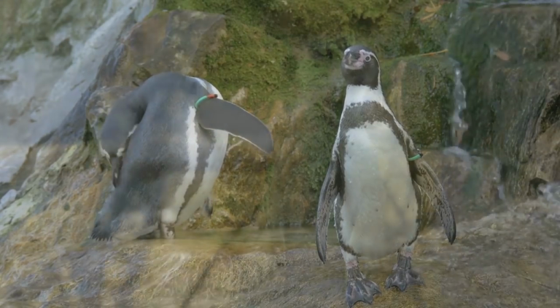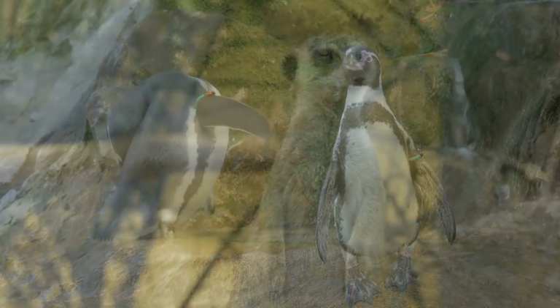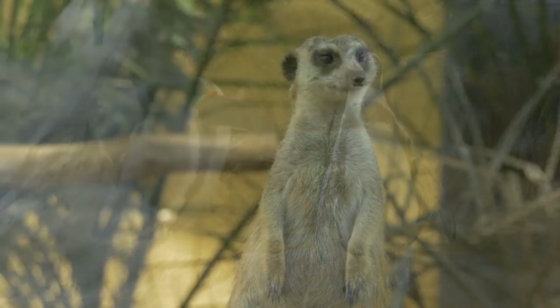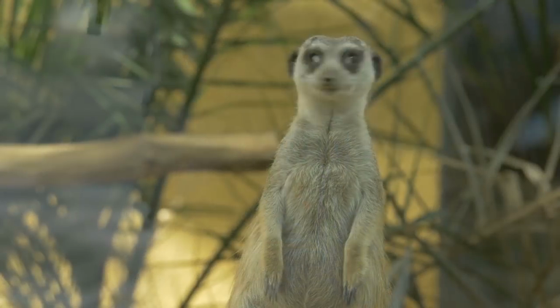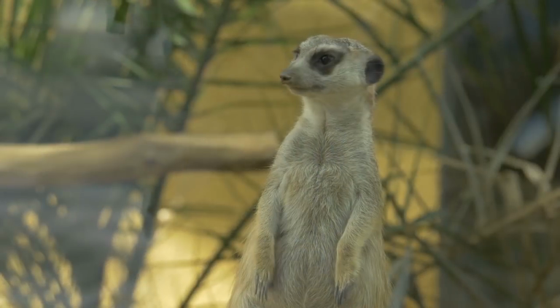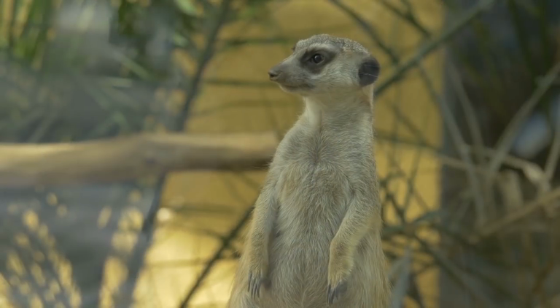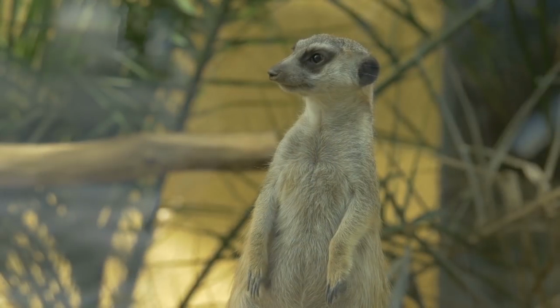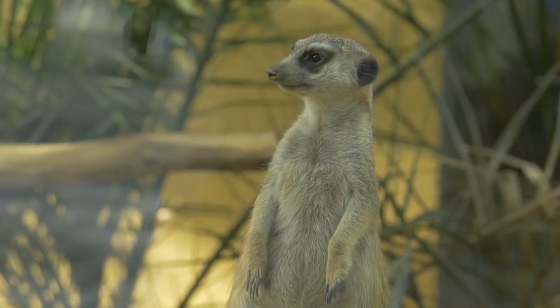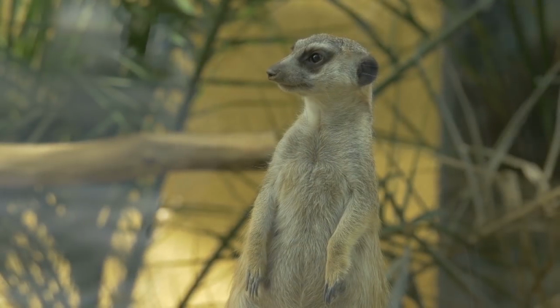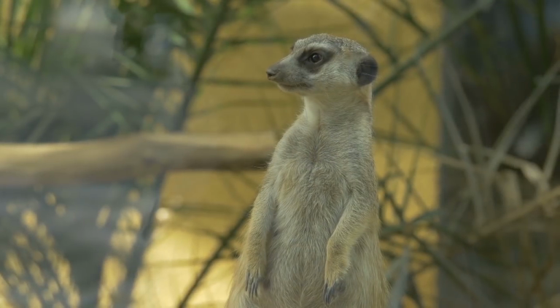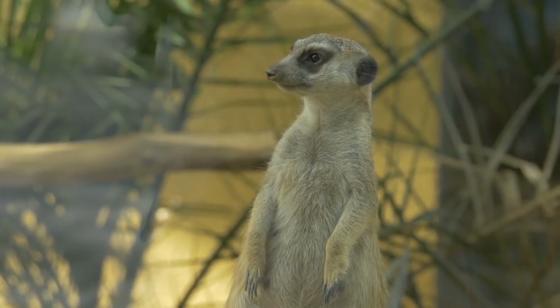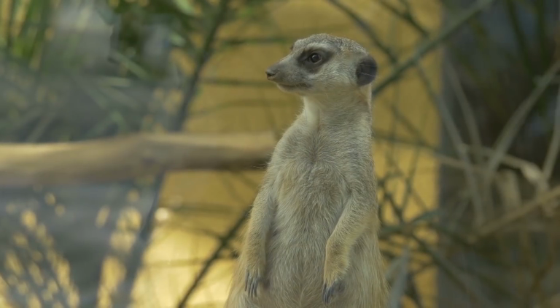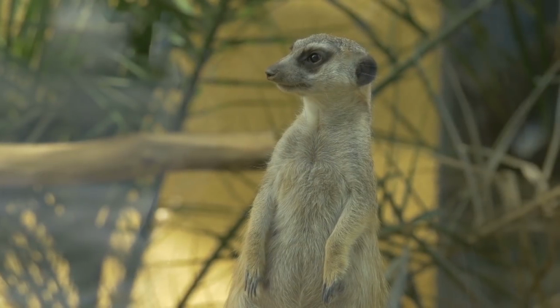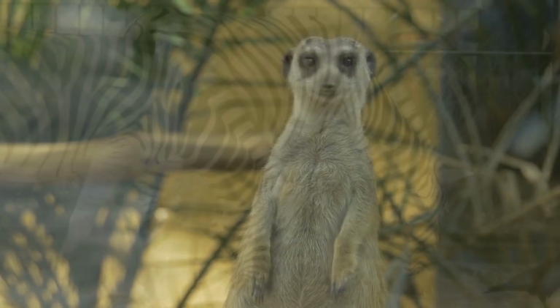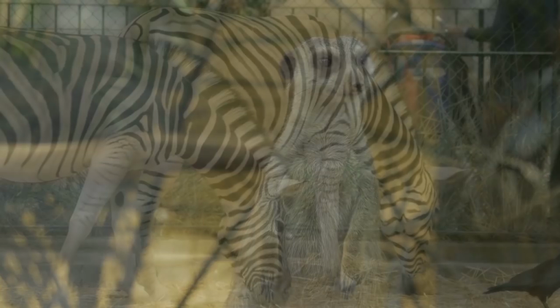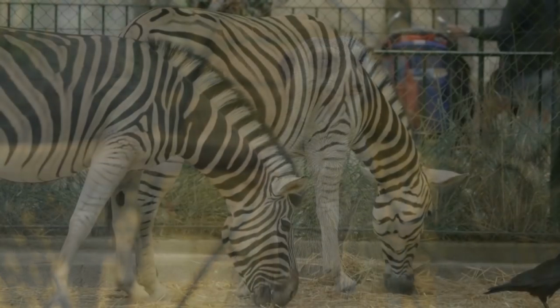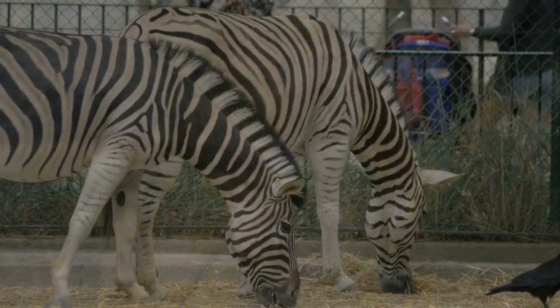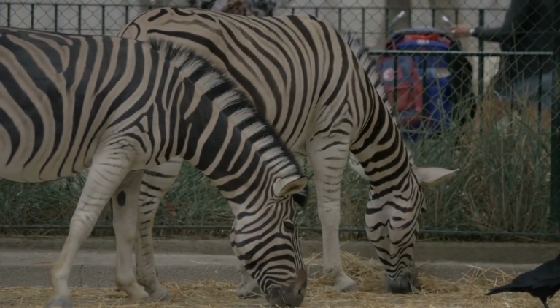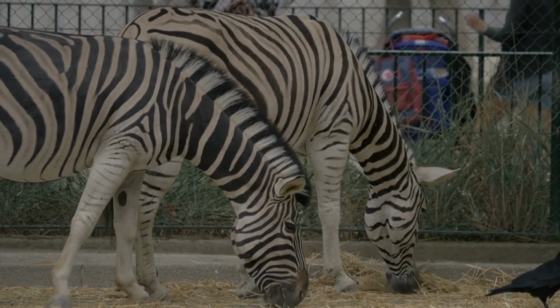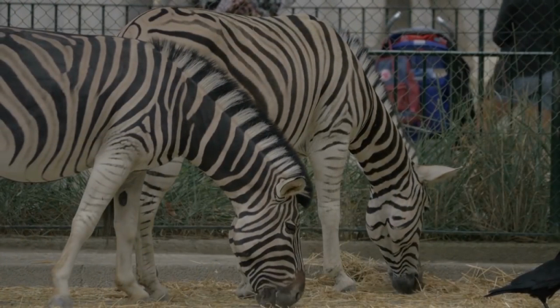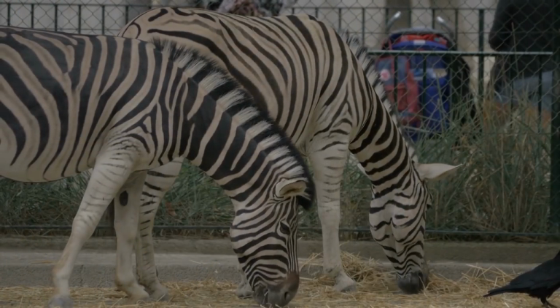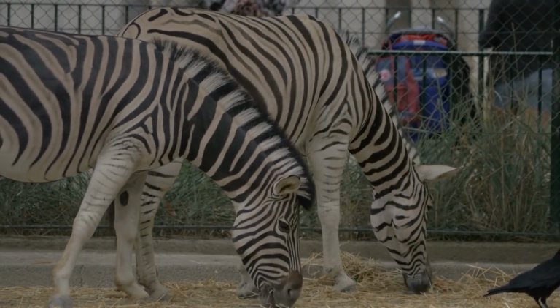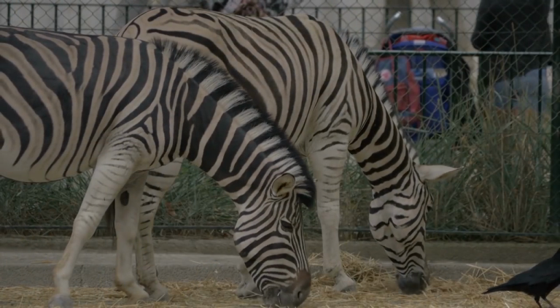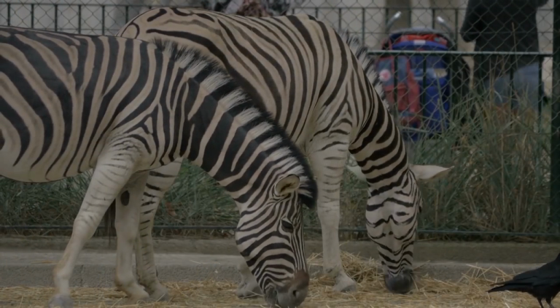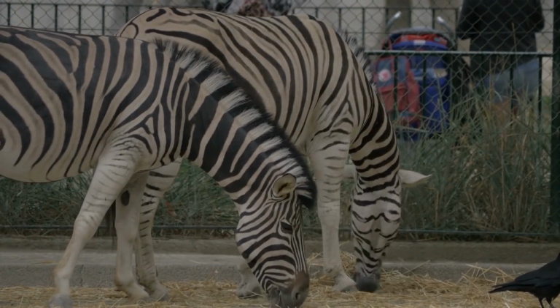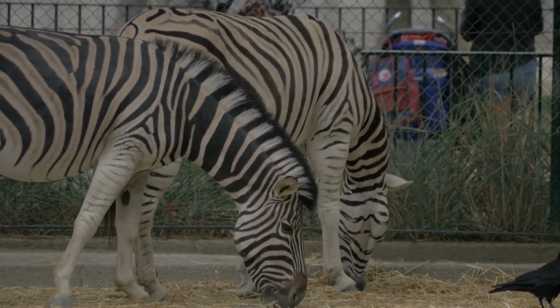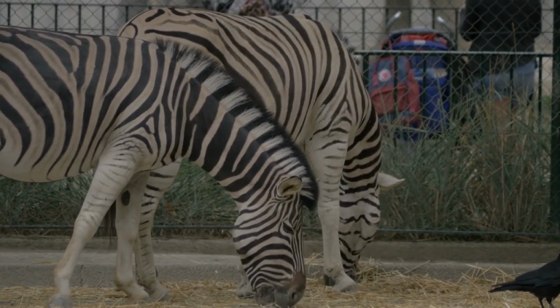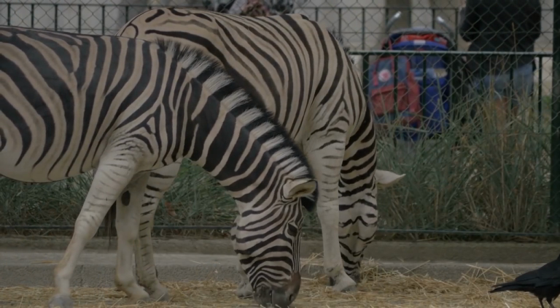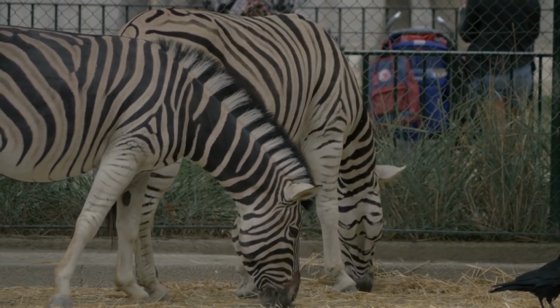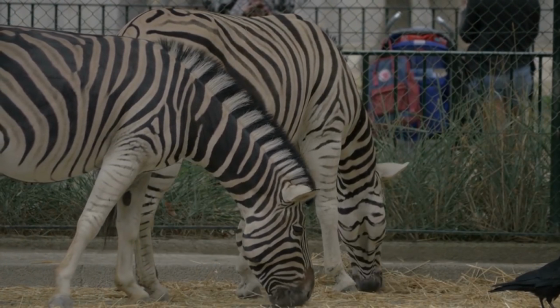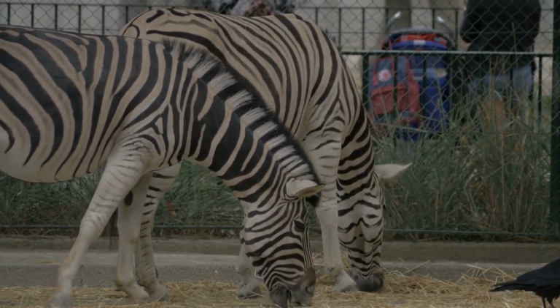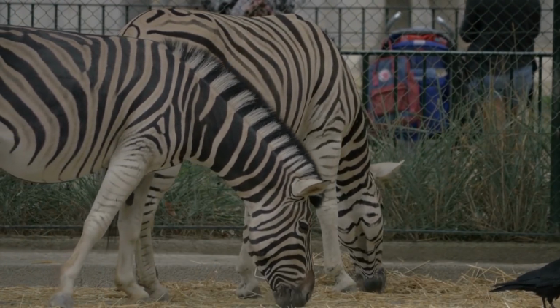Rotterdam Zoo is dedicated to conservation, so a visit here supports wild populations of elephants, pandas, Indian rhinos, and polar bears.